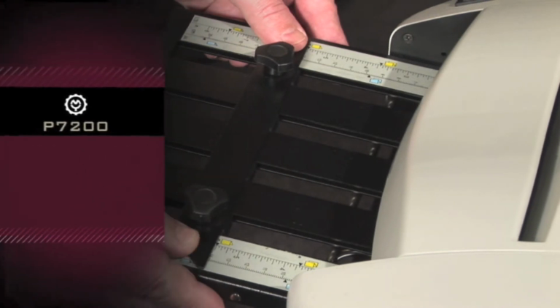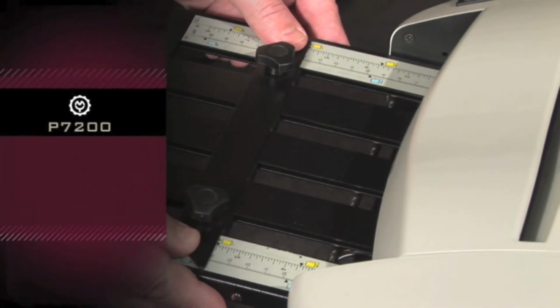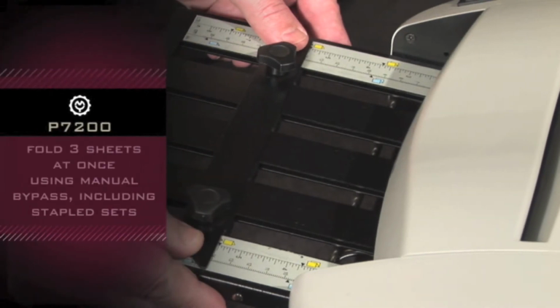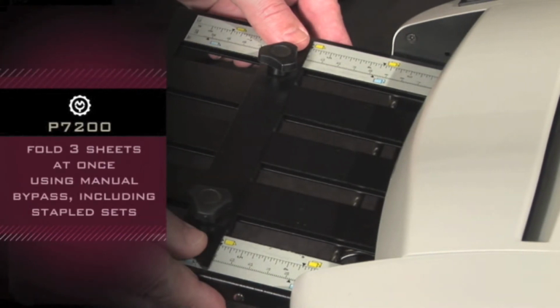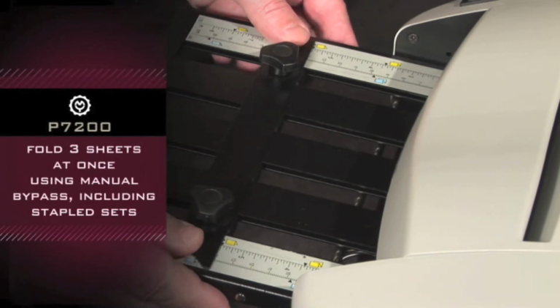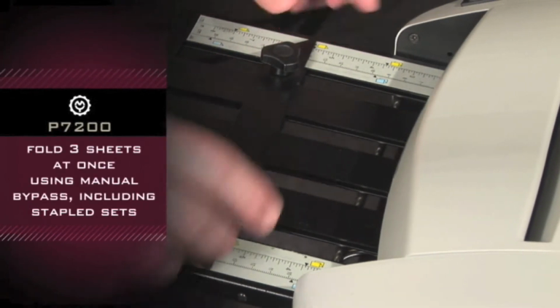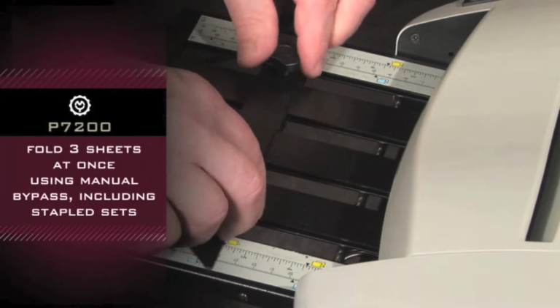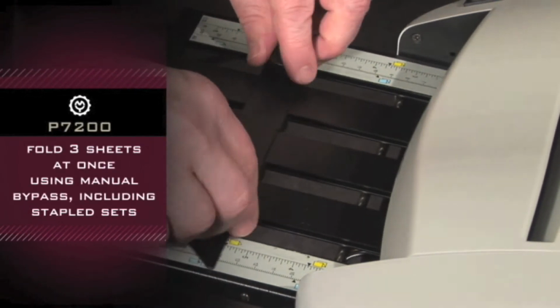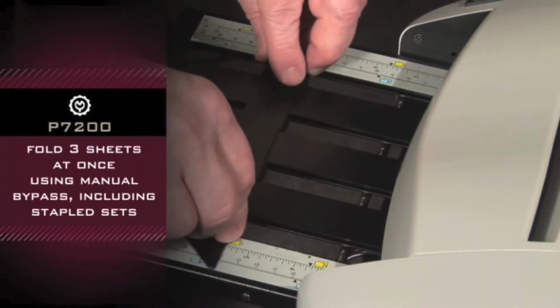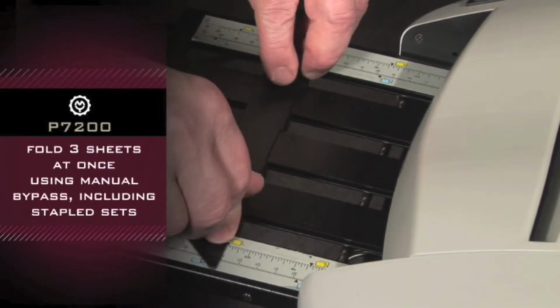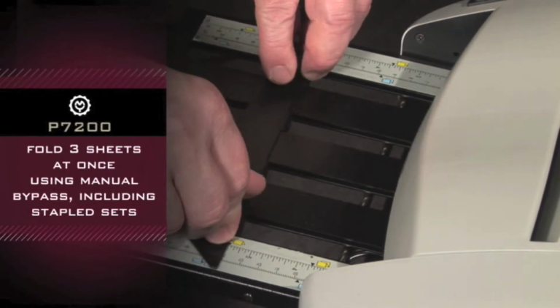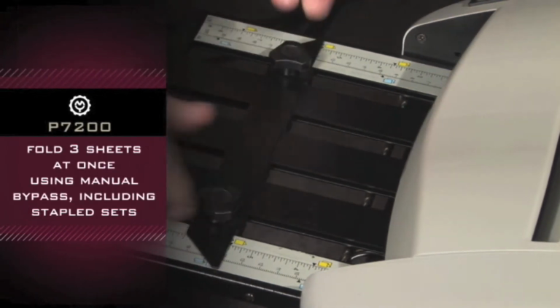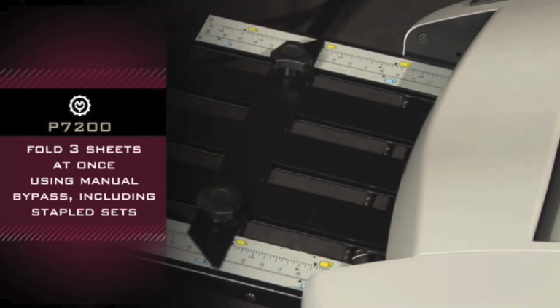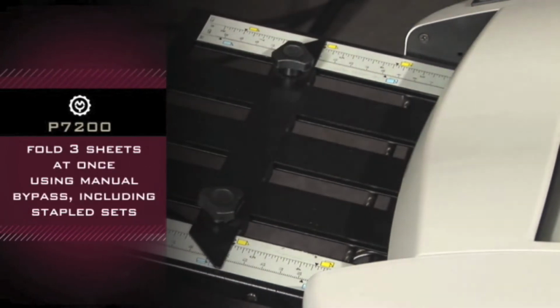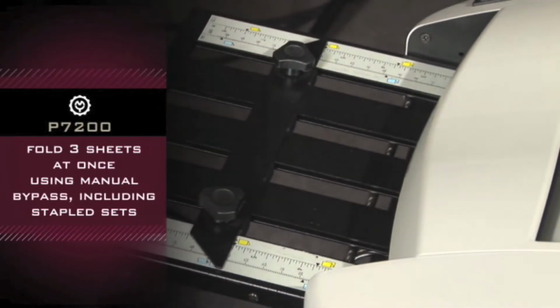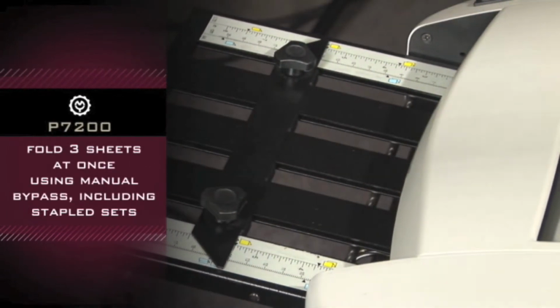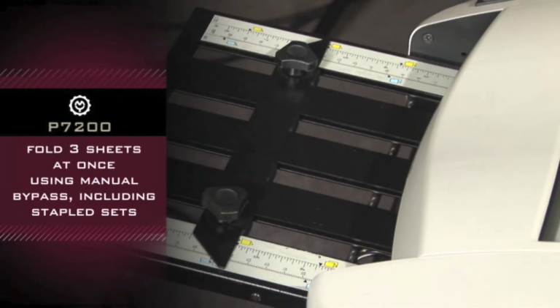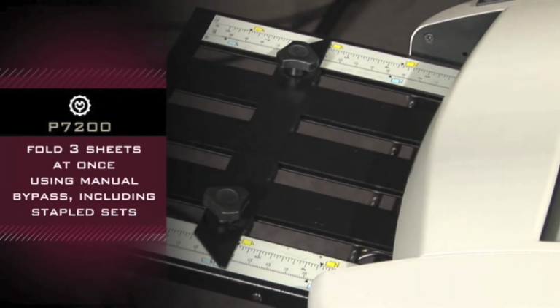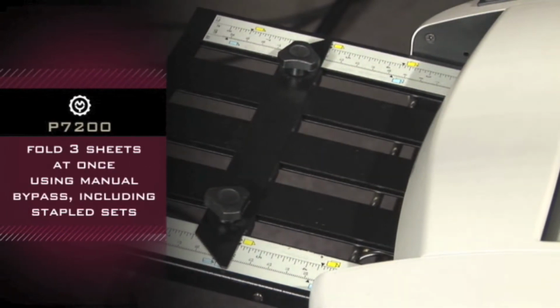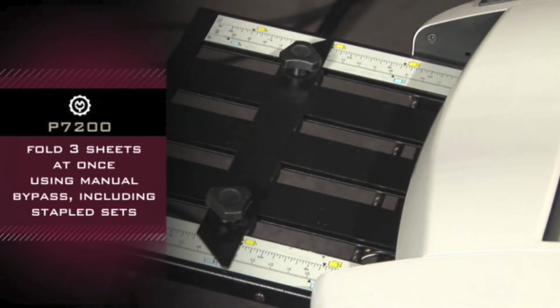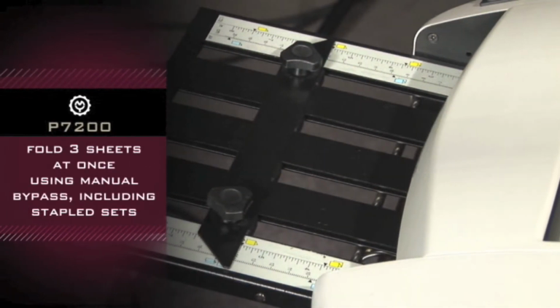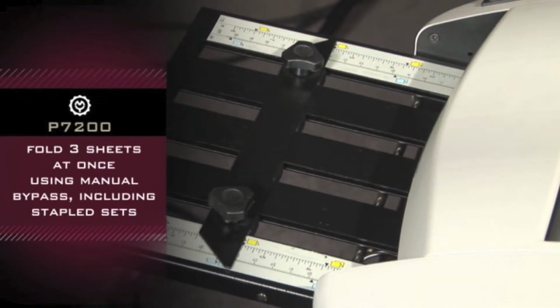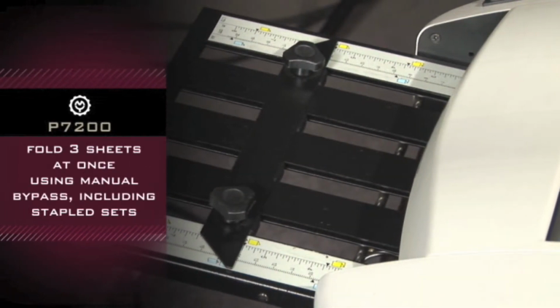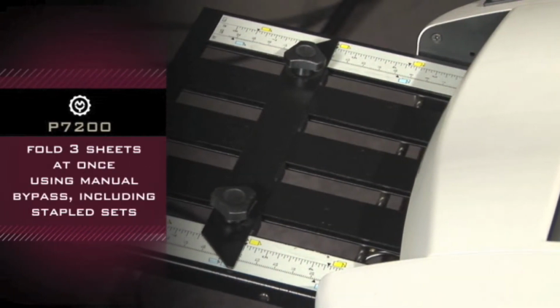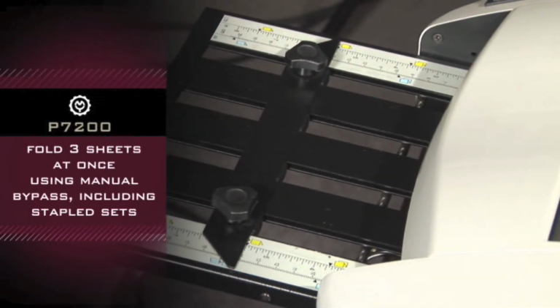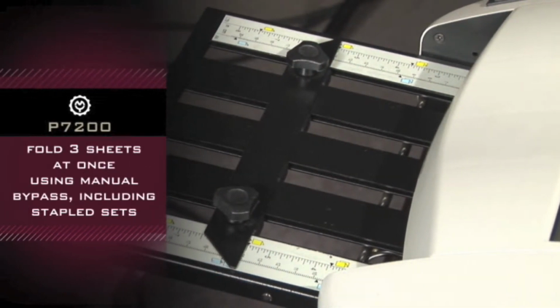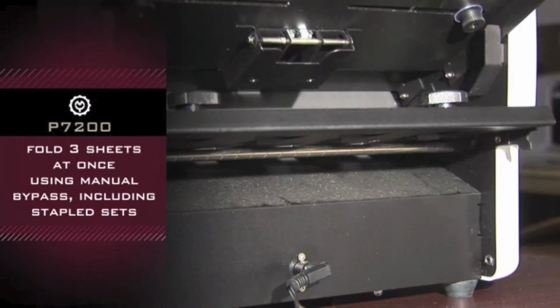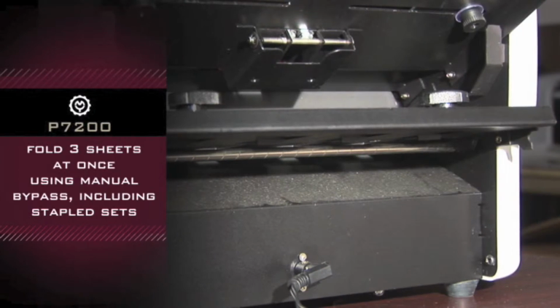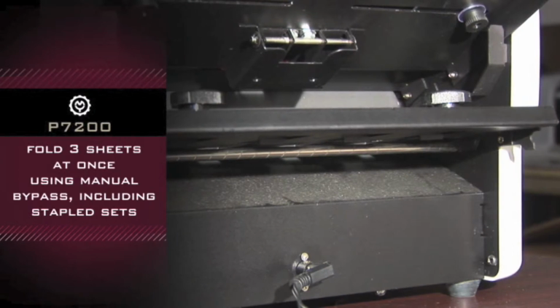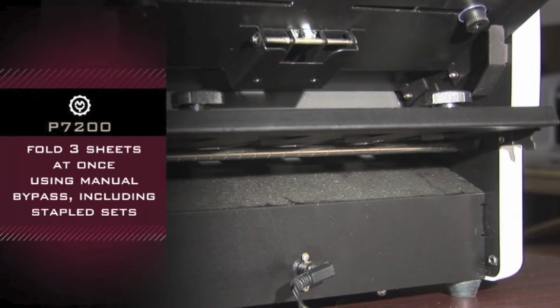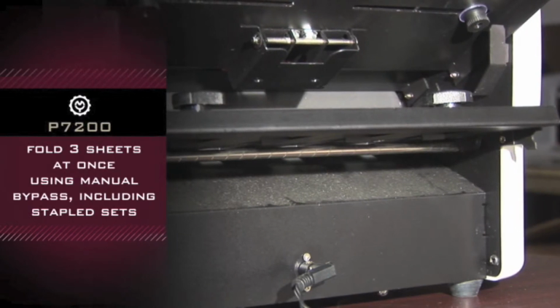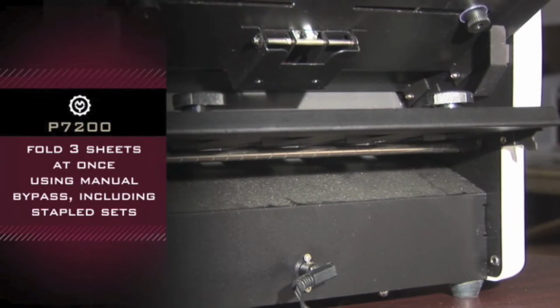The machine can fold three sheets at once using manual bypass, including stapled sets.